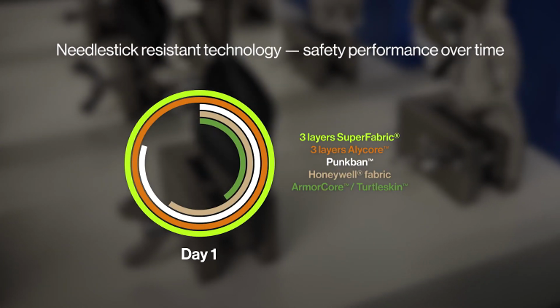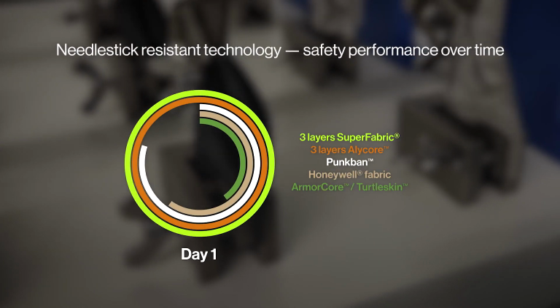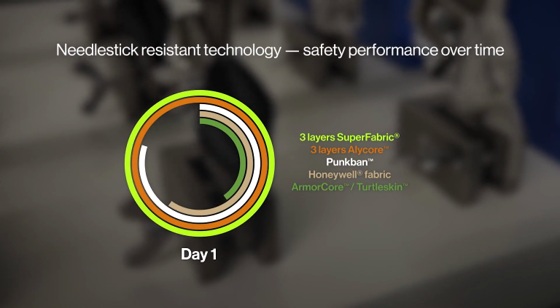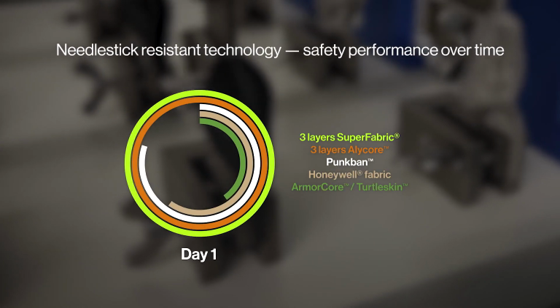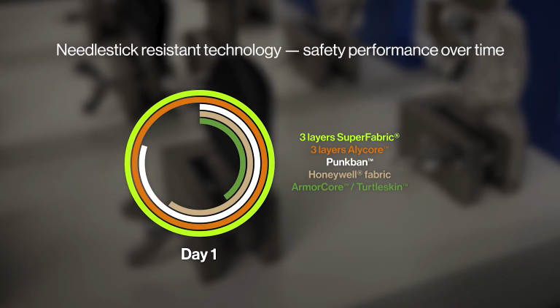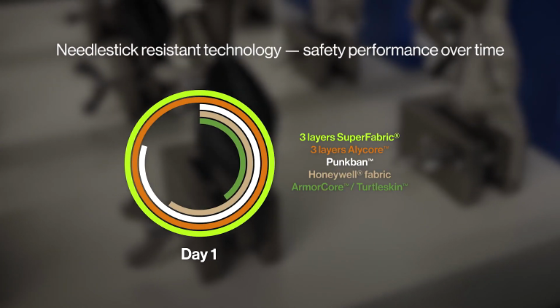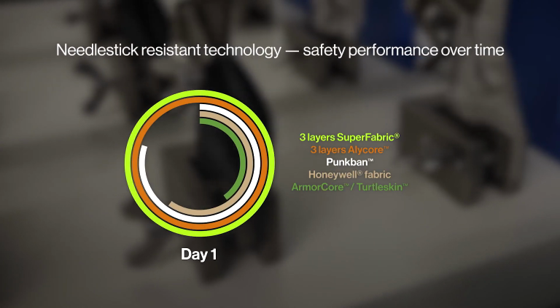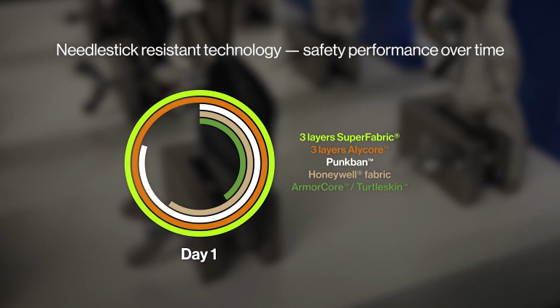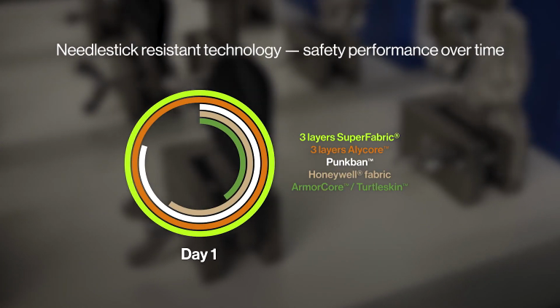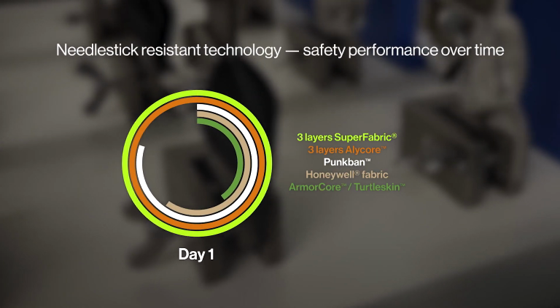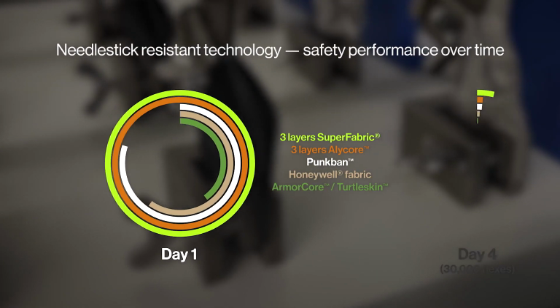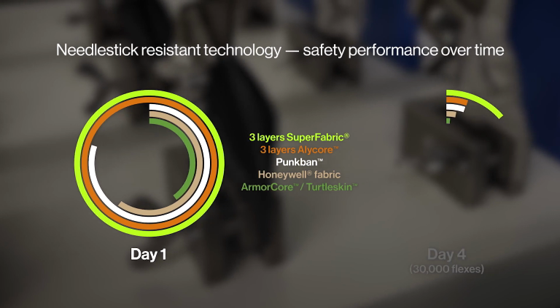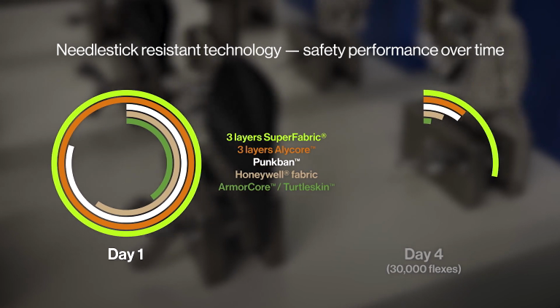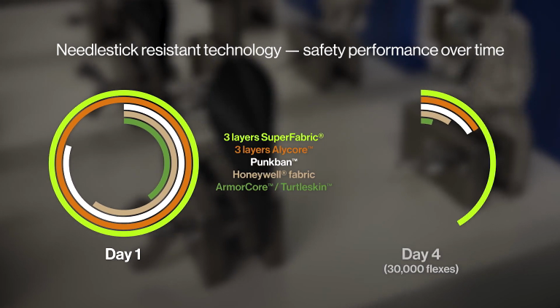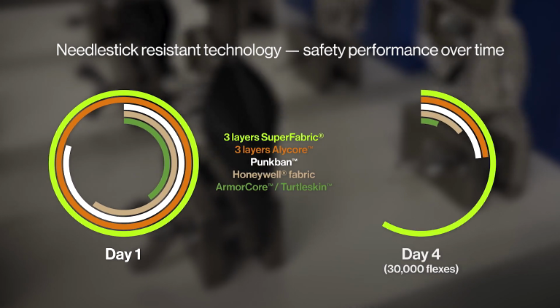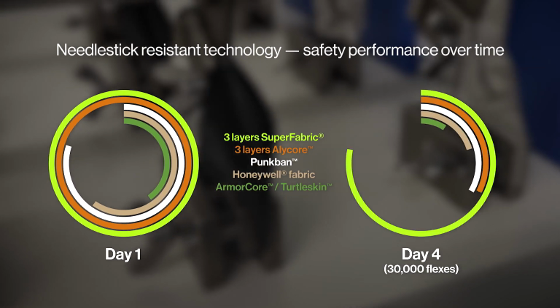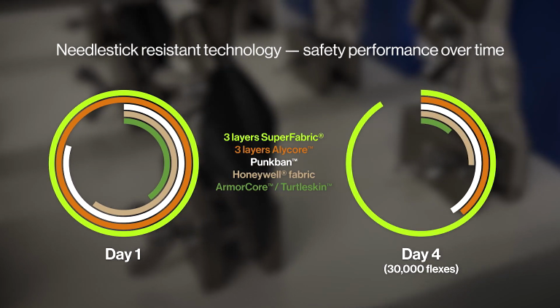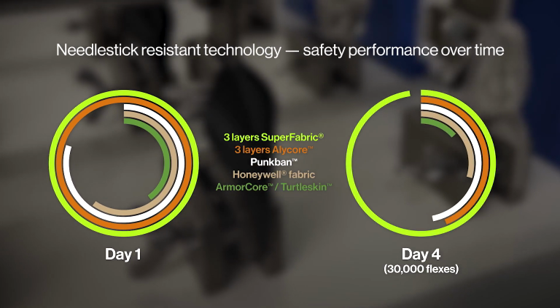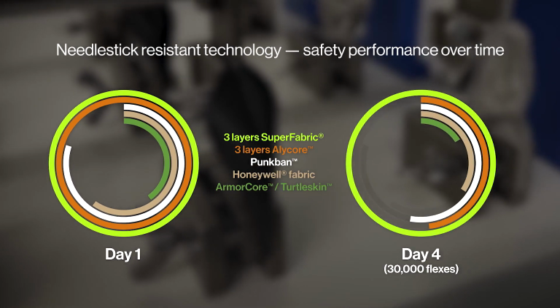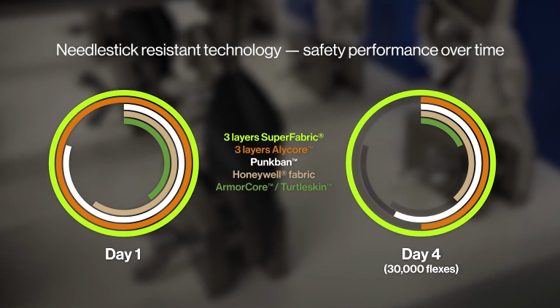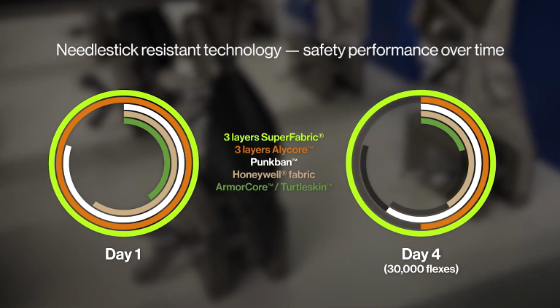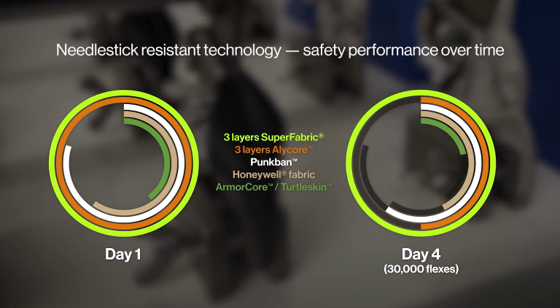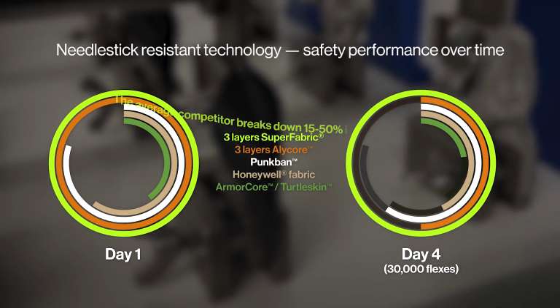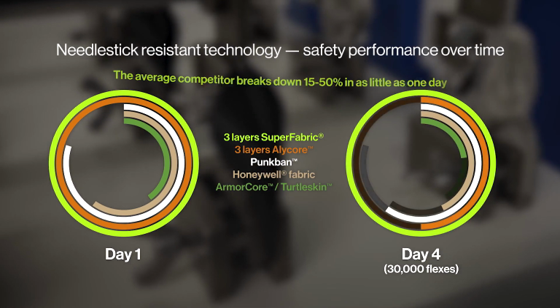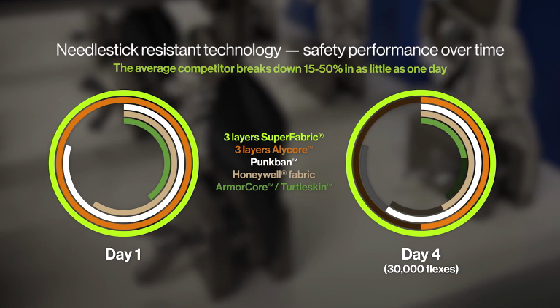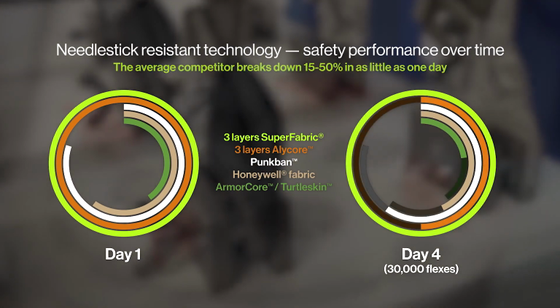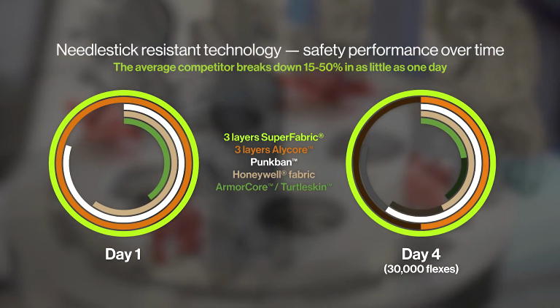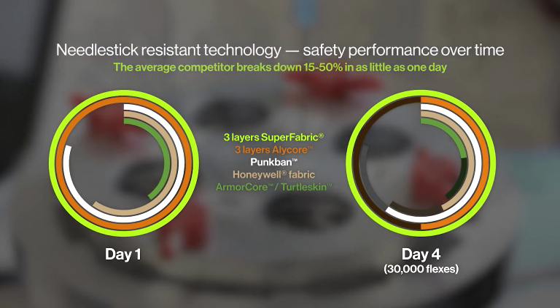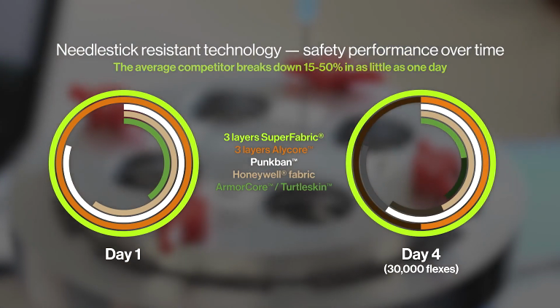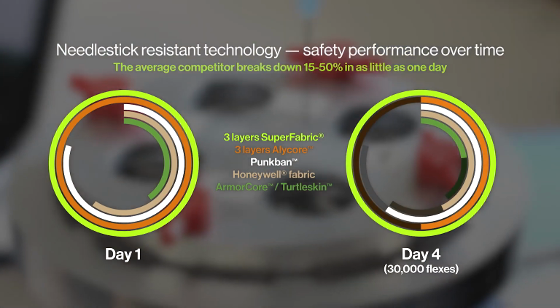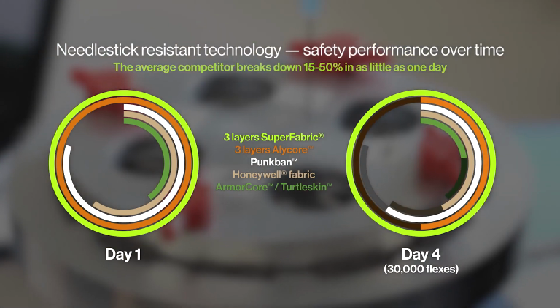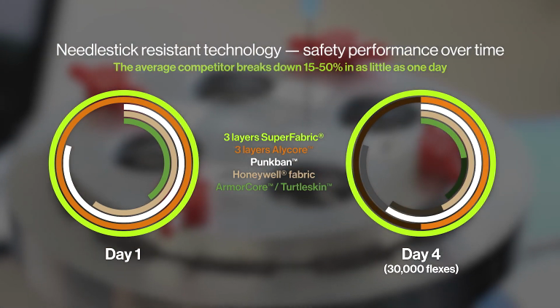With an injury as crucial as needle sticks, you can rely on Superfabric brand material to perform as advertised.